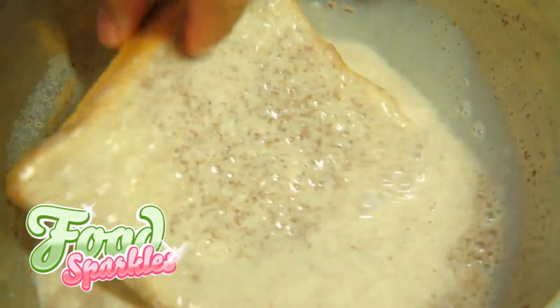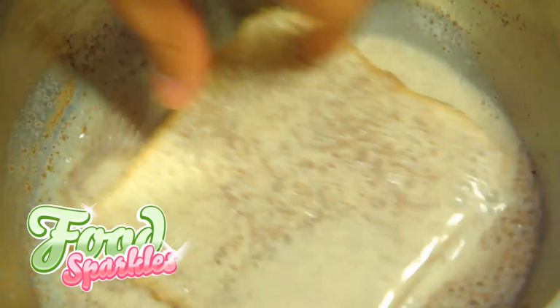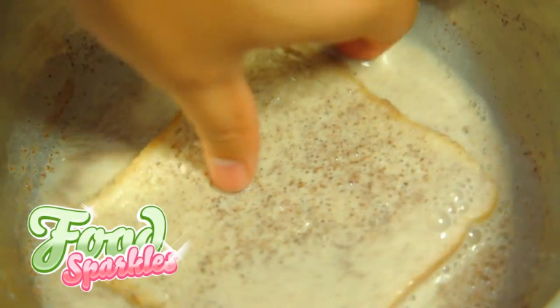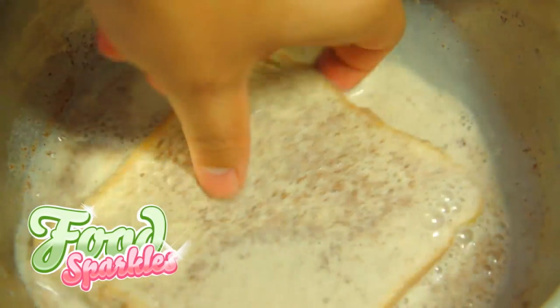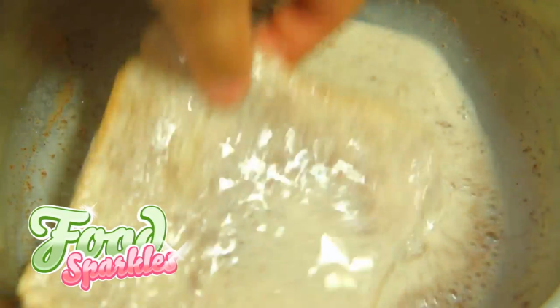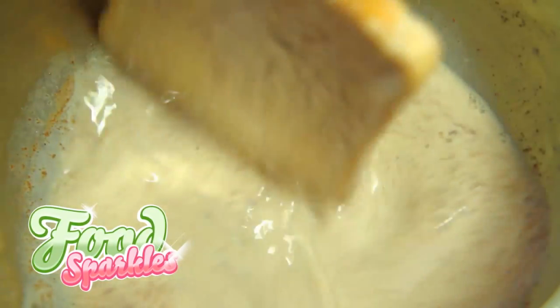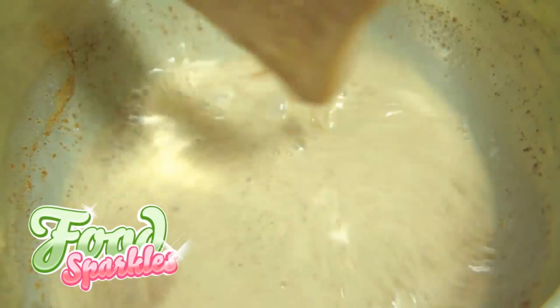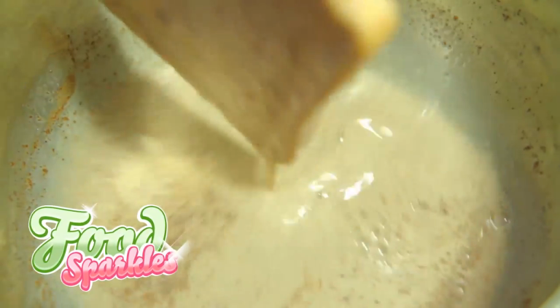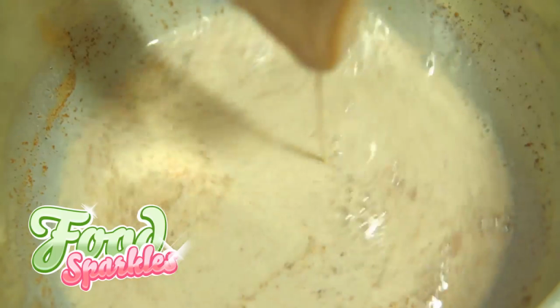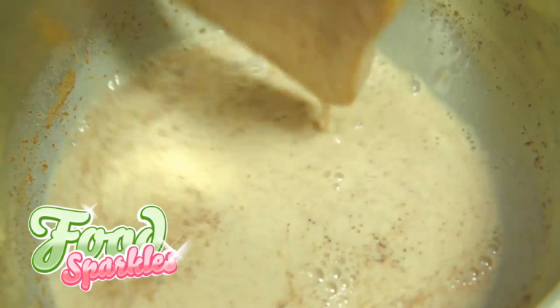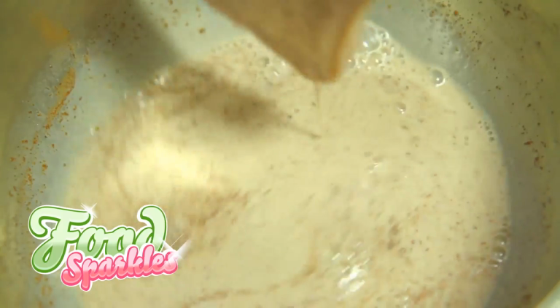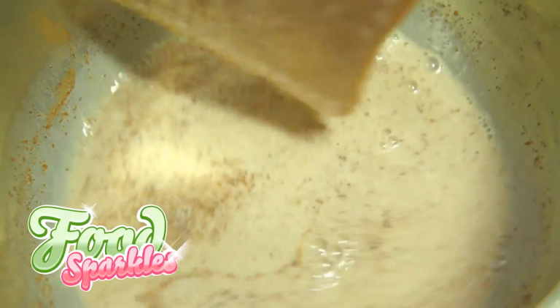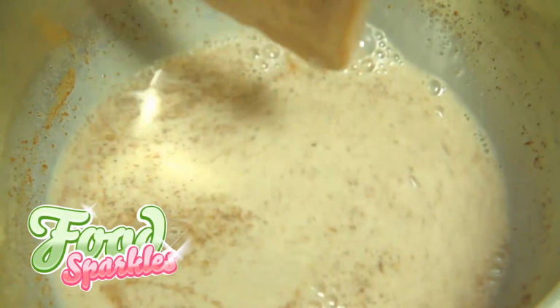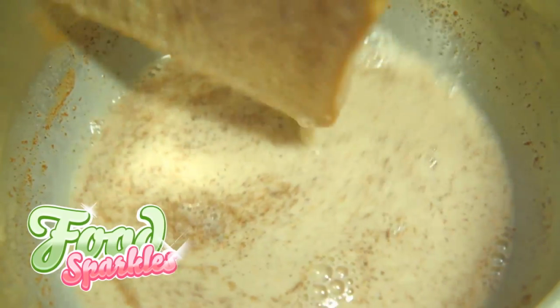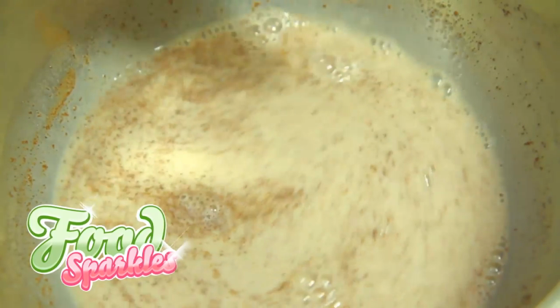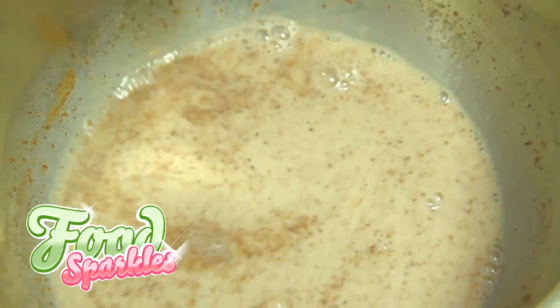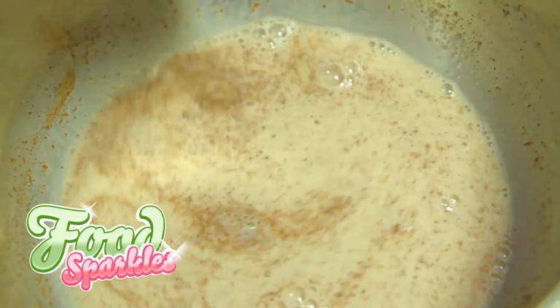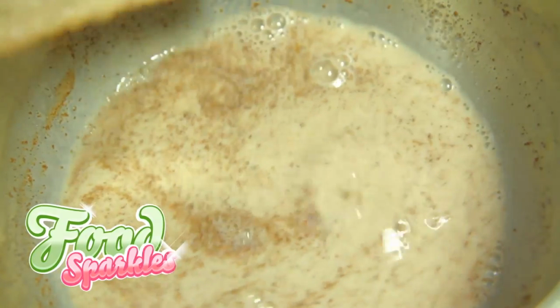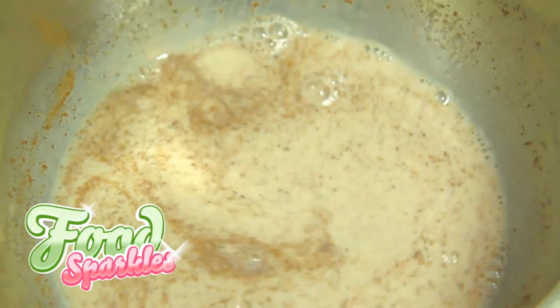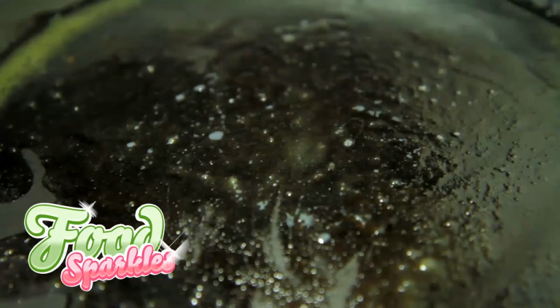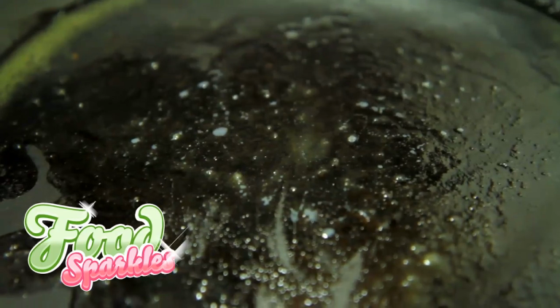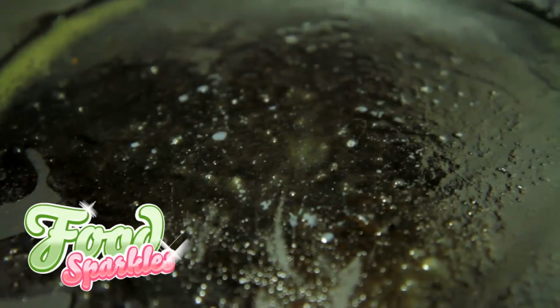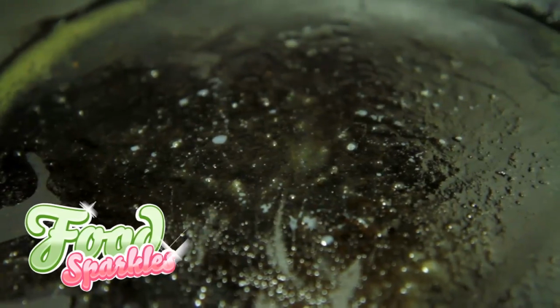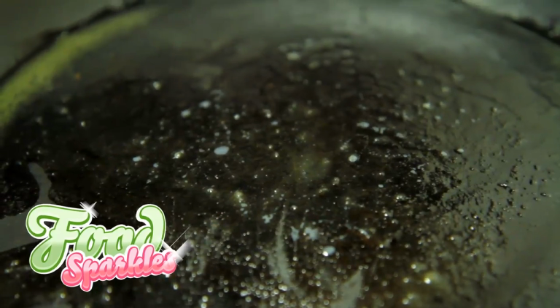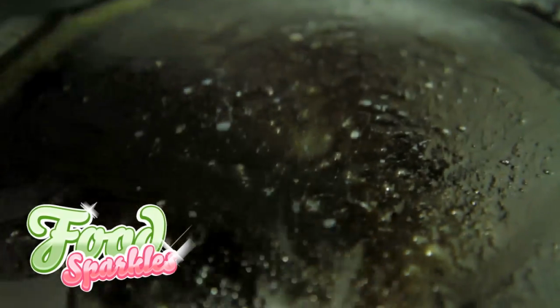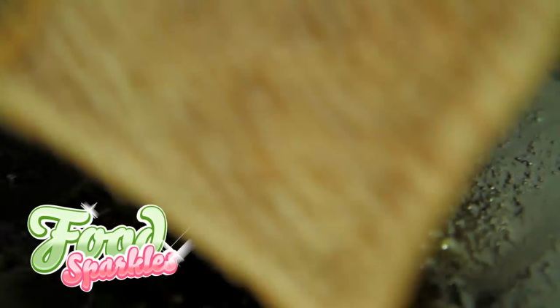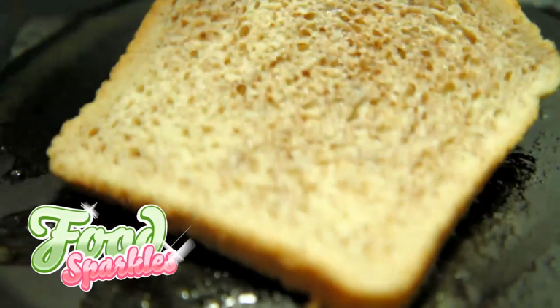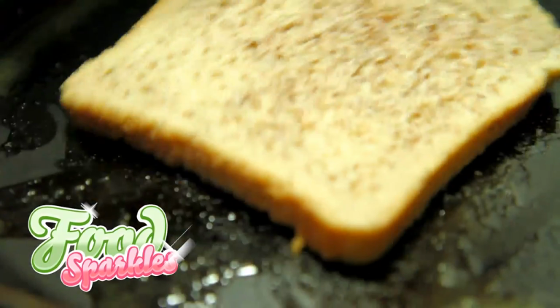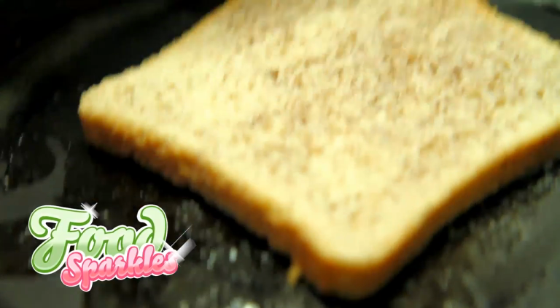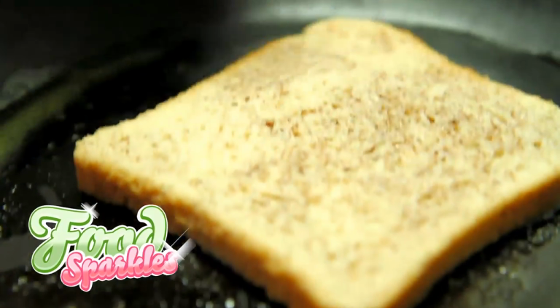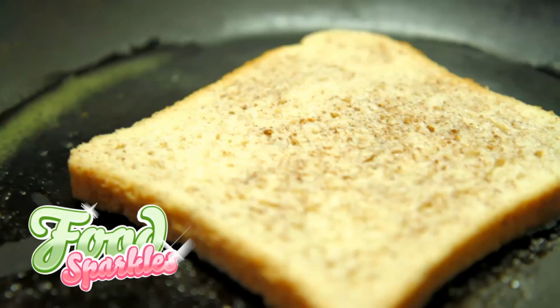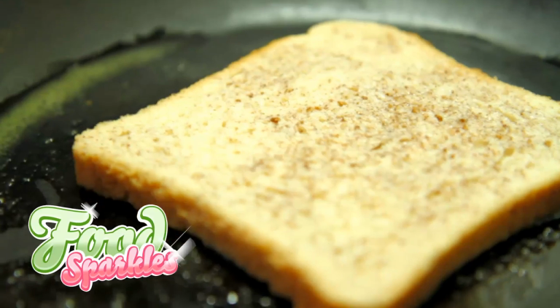The bread might fall apart if you get it too wet. Step 3. Heat the pan with some butter on medium heat. Yes, butter! Not the fake stuff.